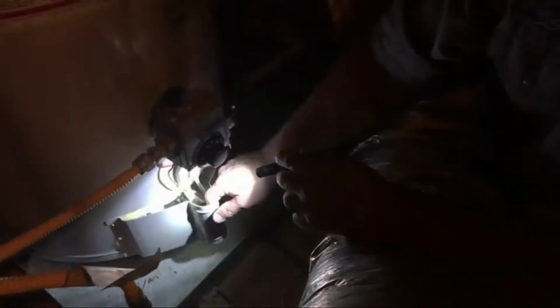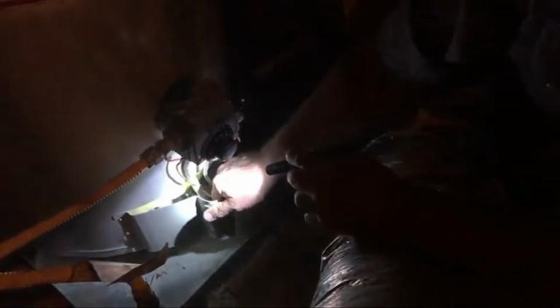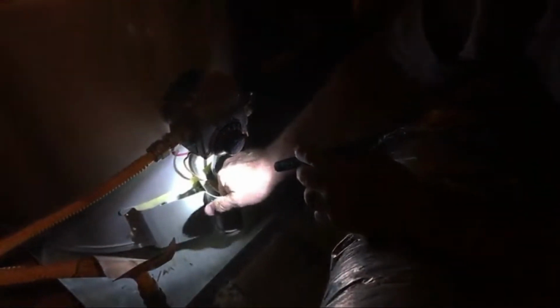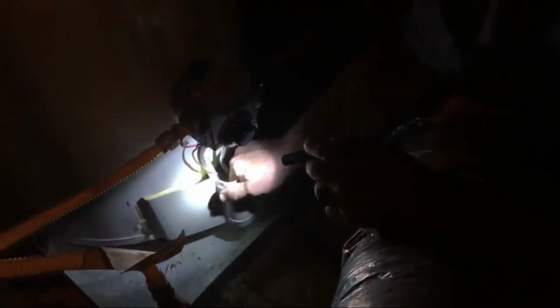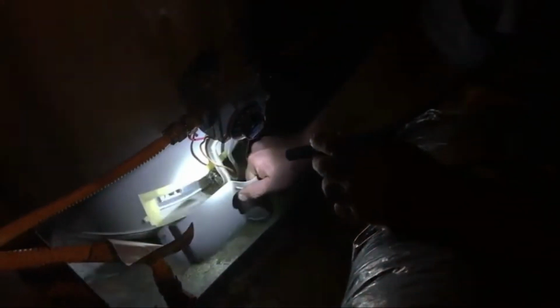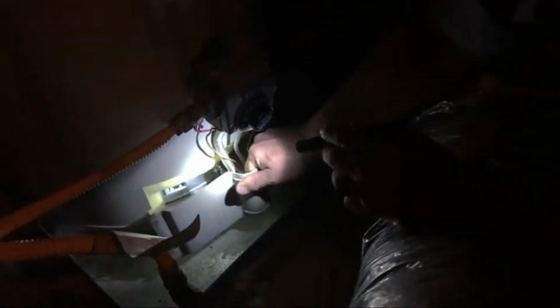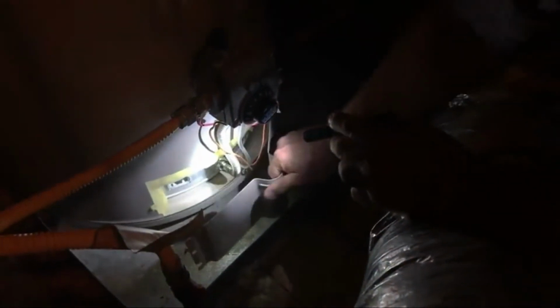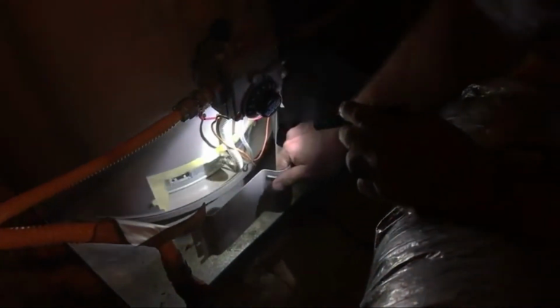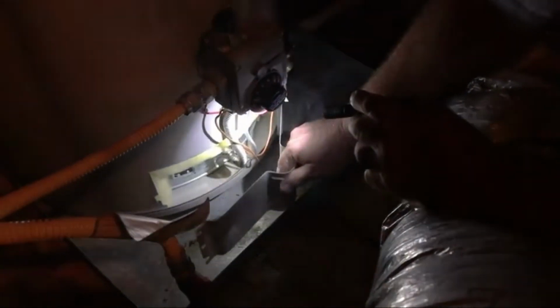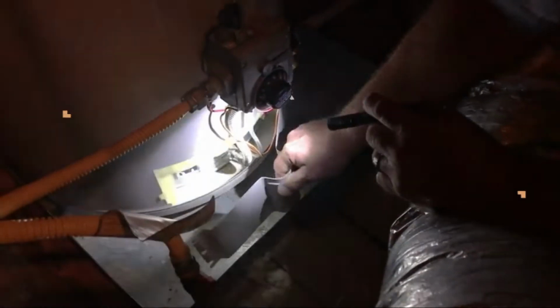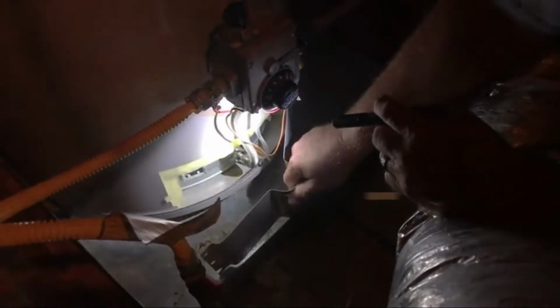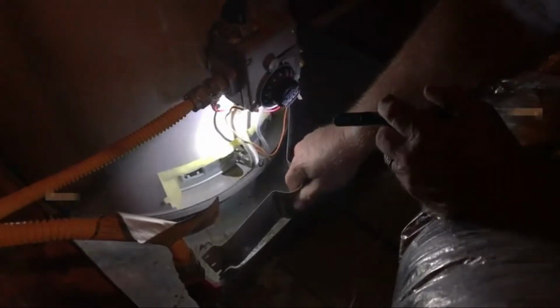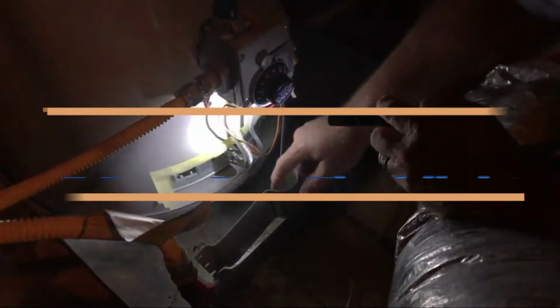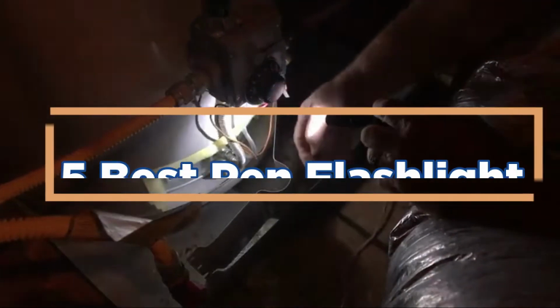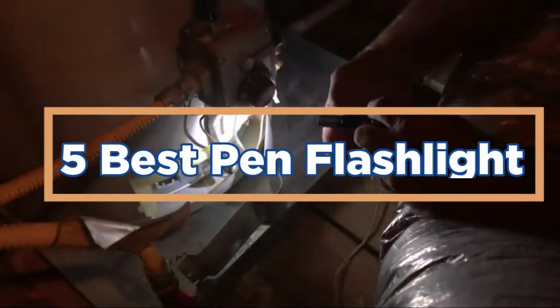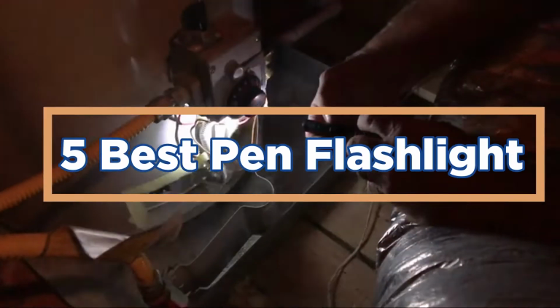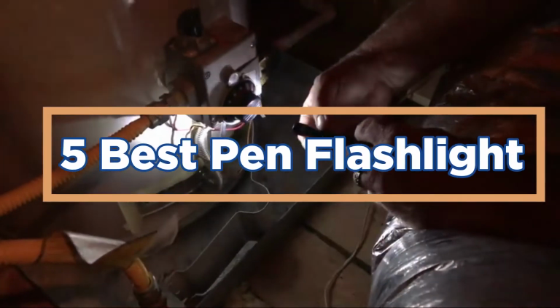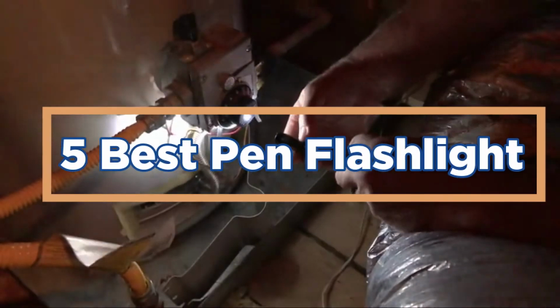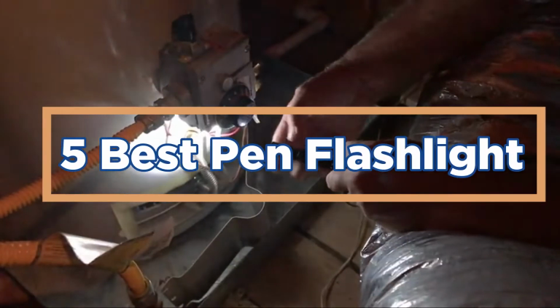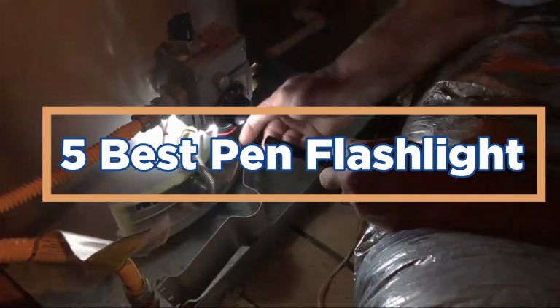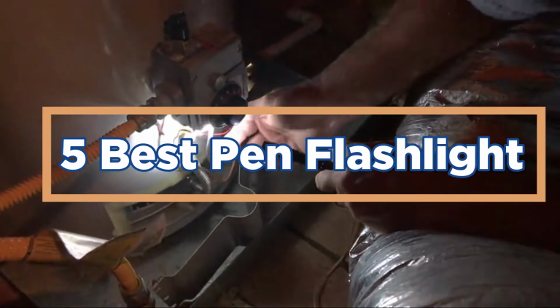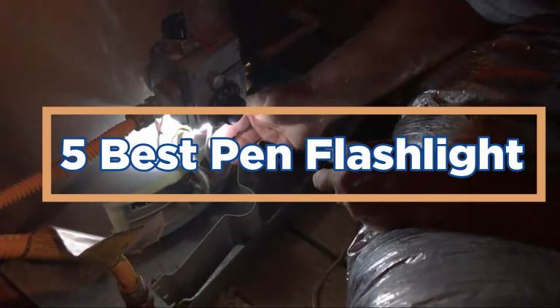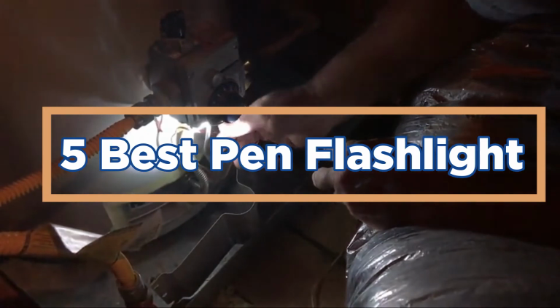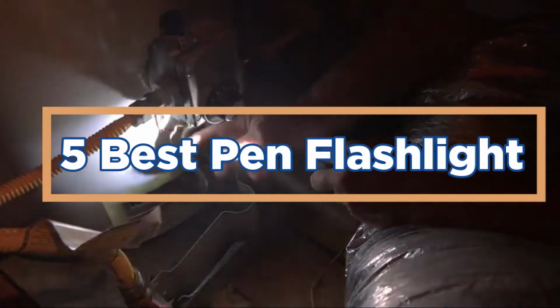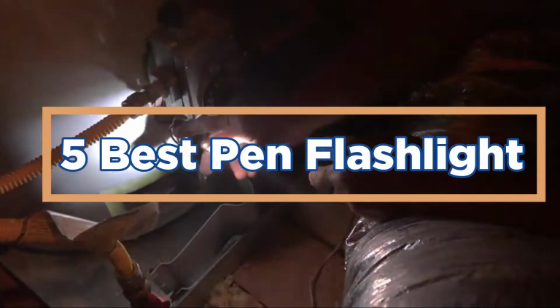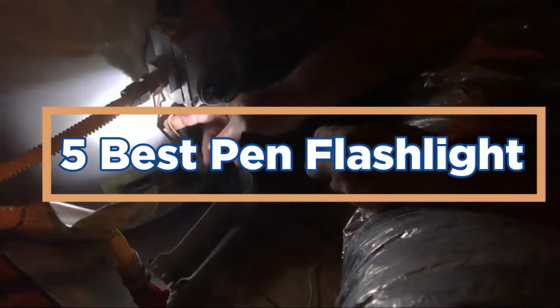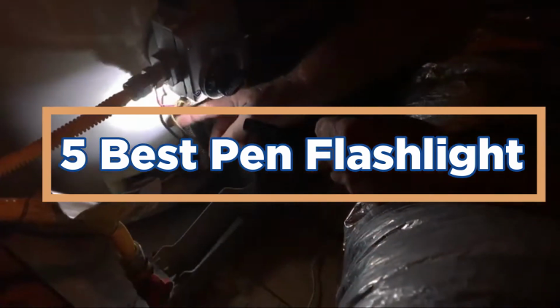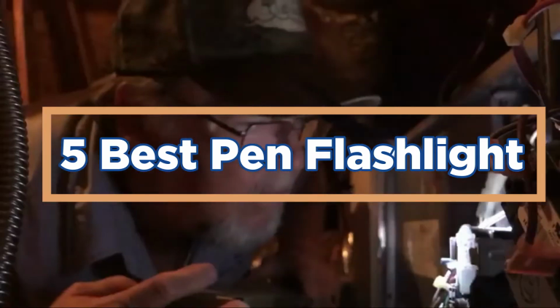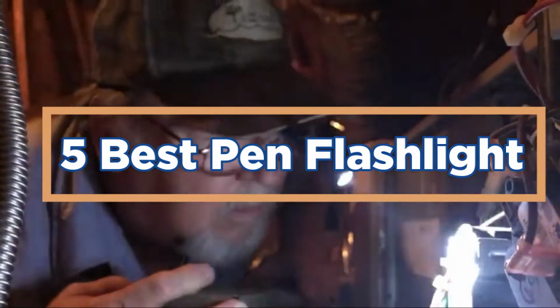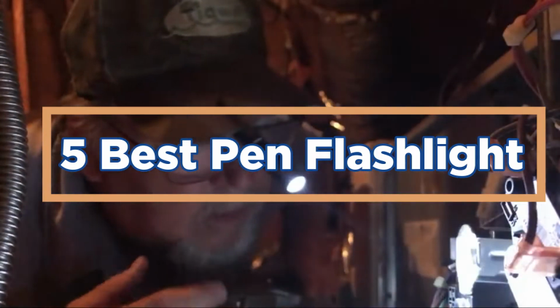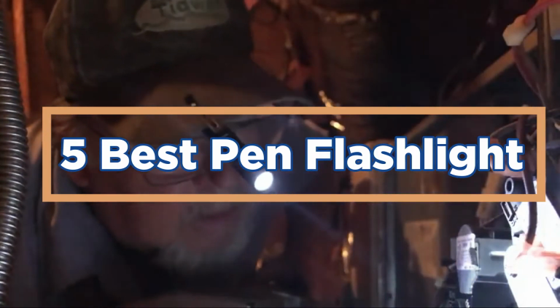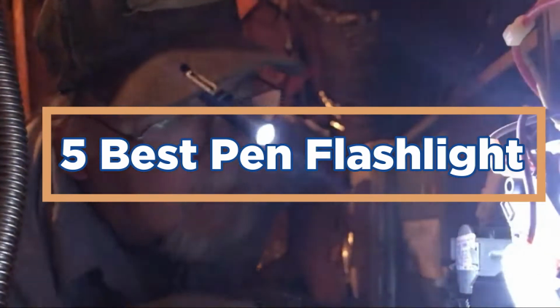In today's video, we will show you the top 5 best pen flashlights. So, let's get started.